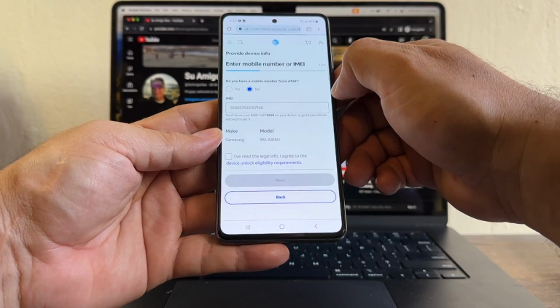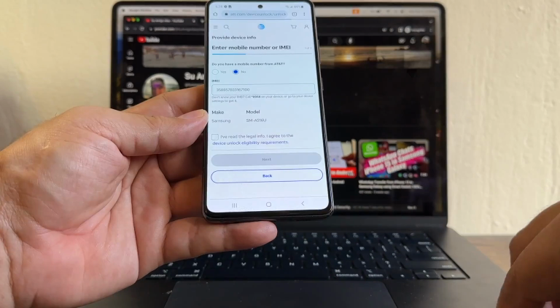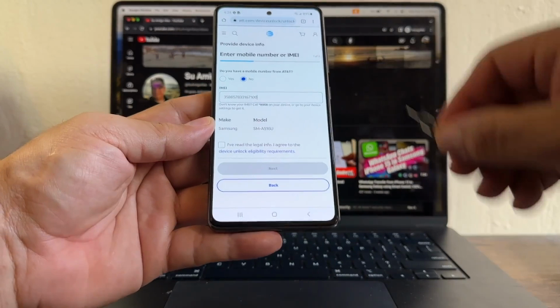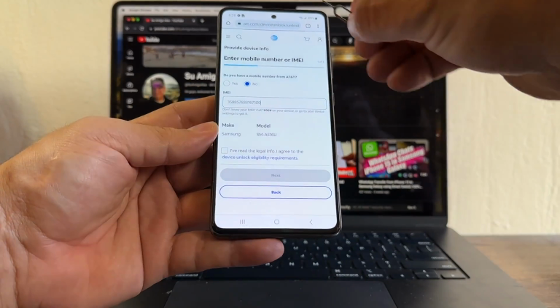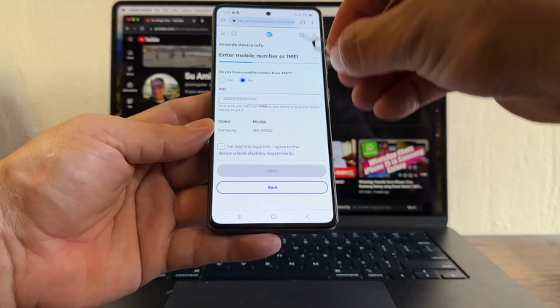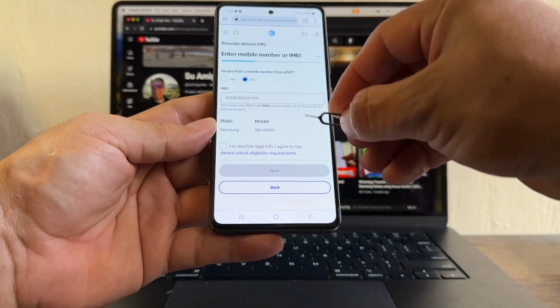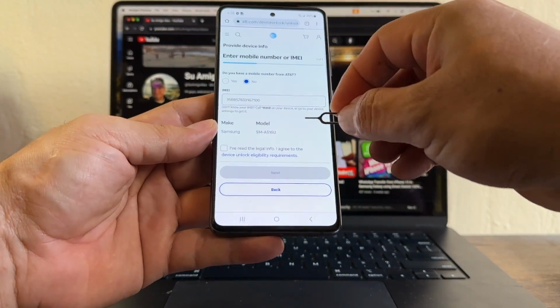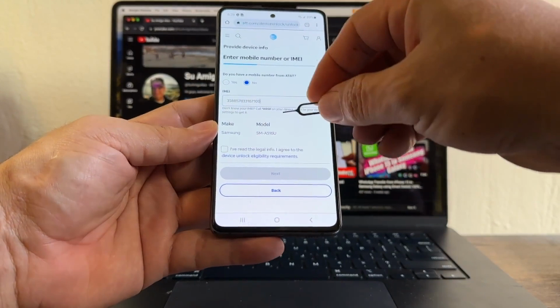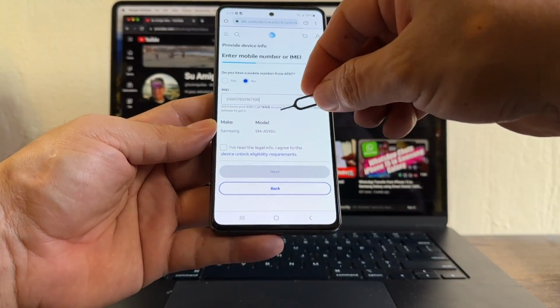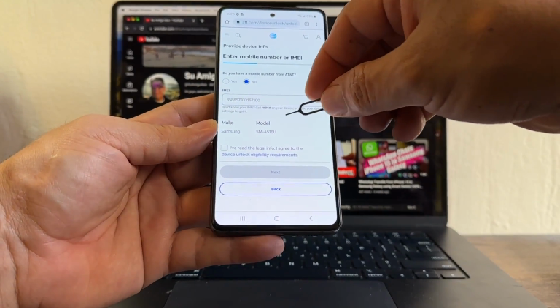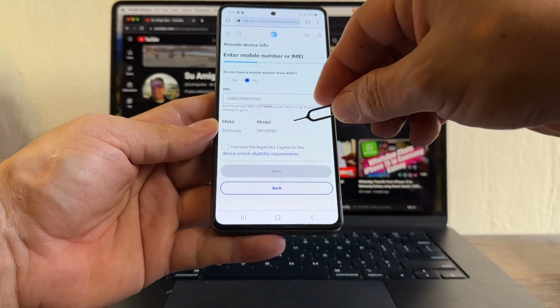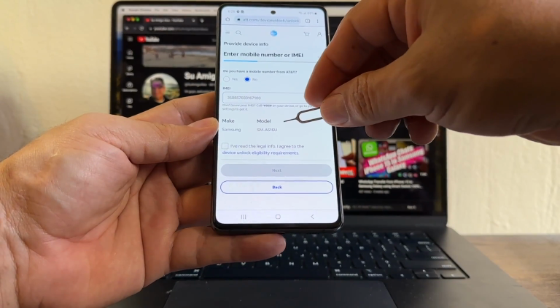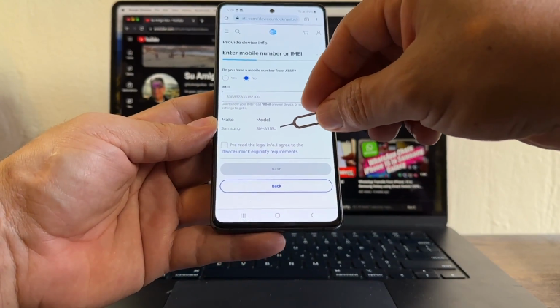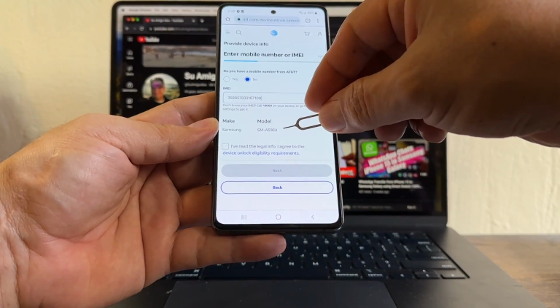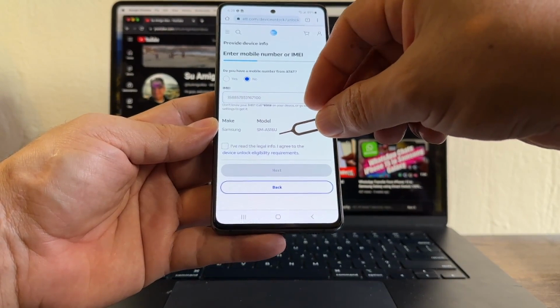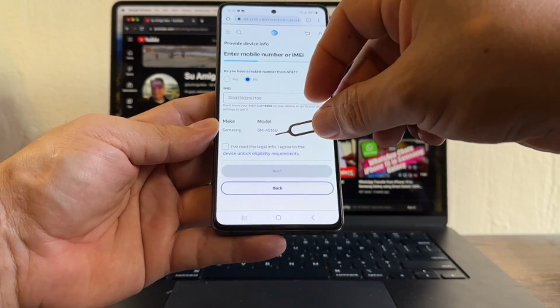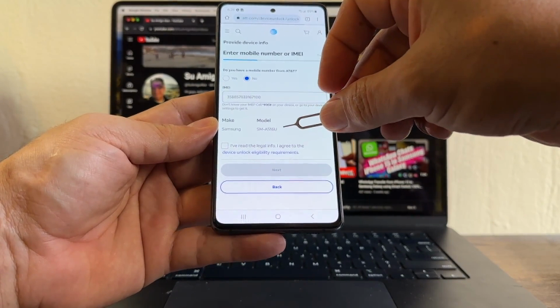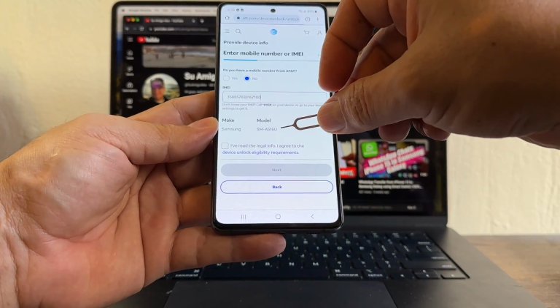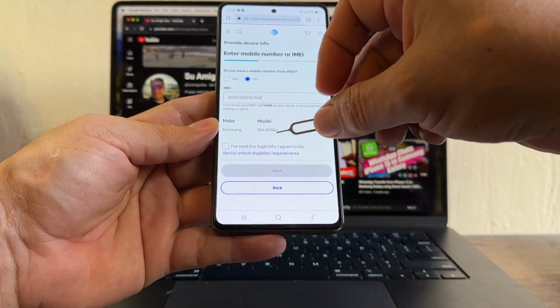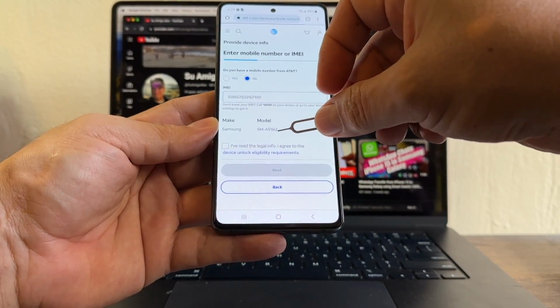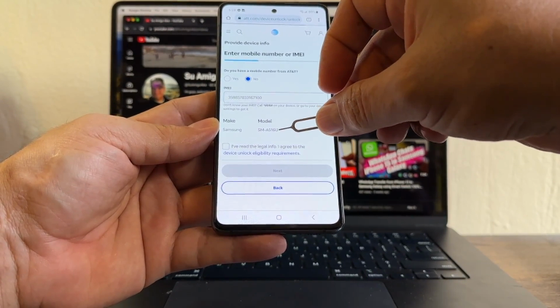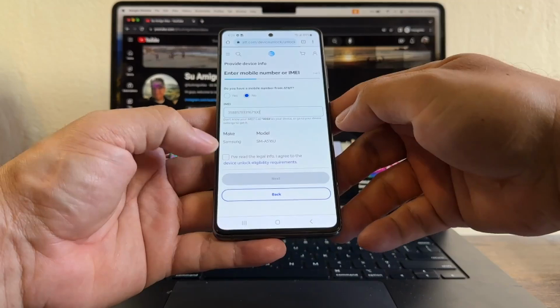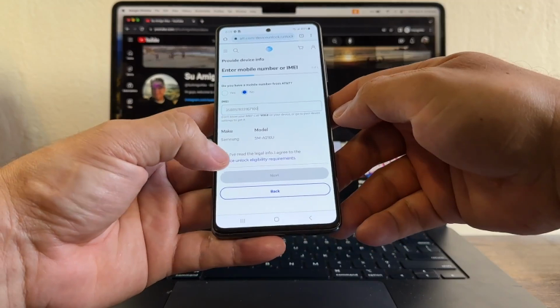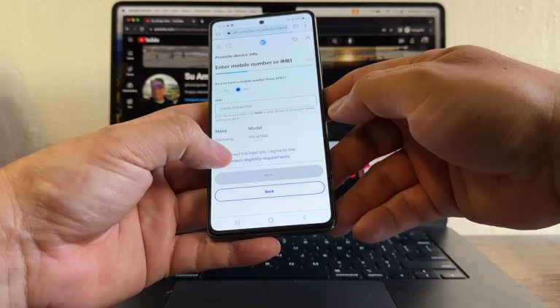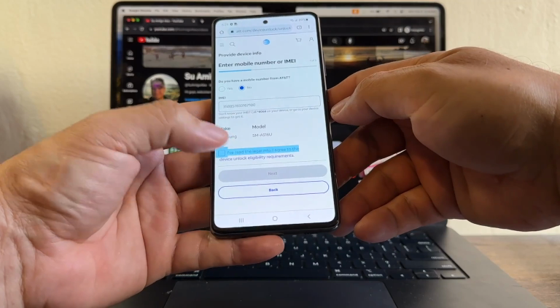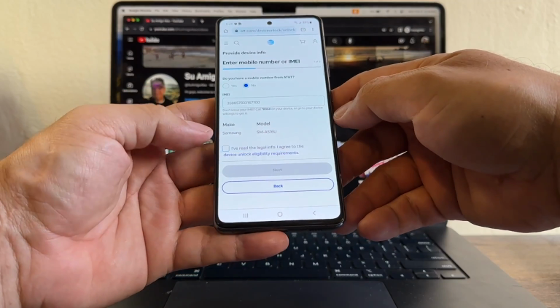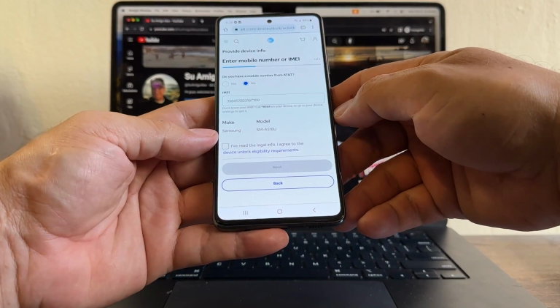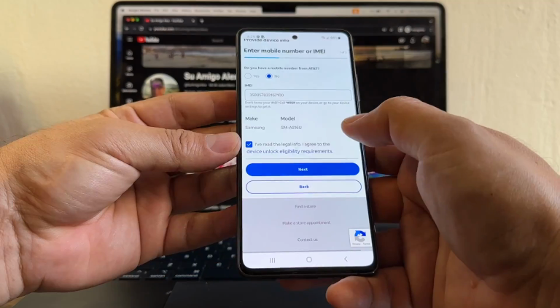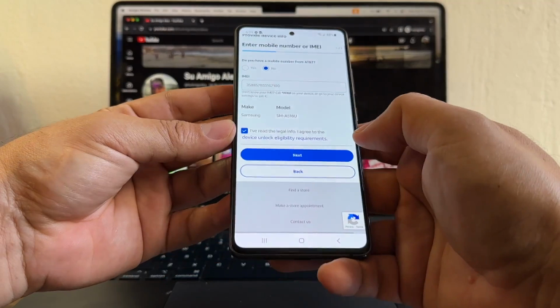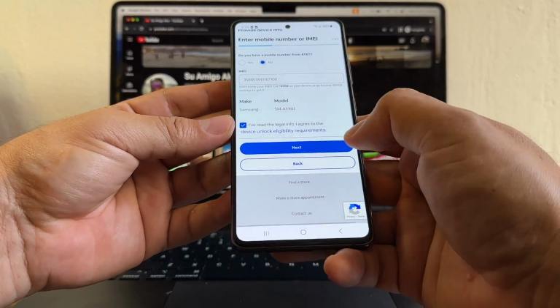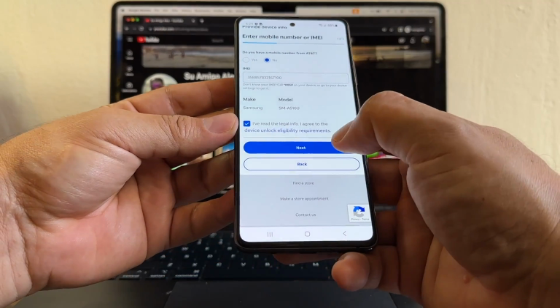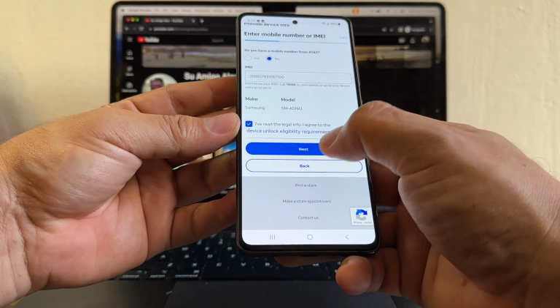Paste the IMEI and the portal recognizes the model as the SM-A516U. Now click here, and then click Next.